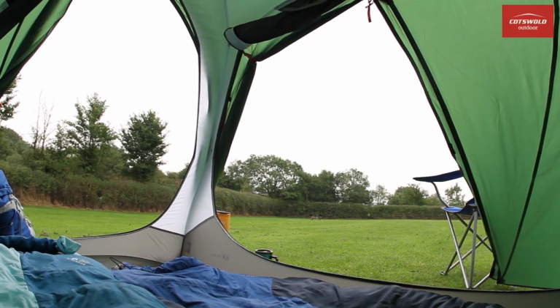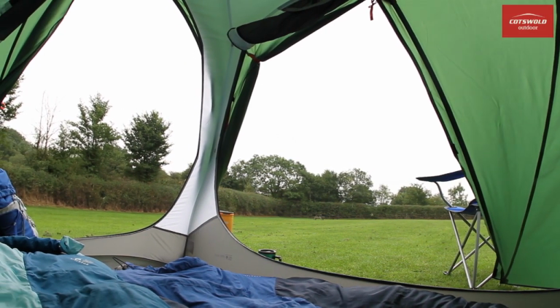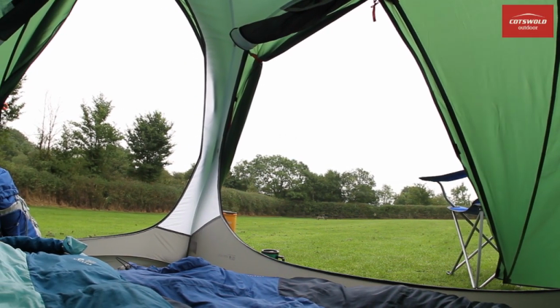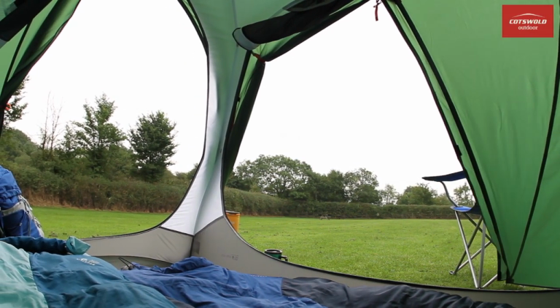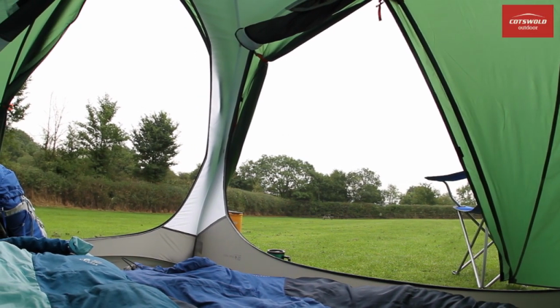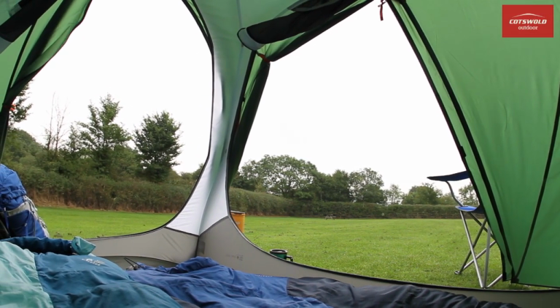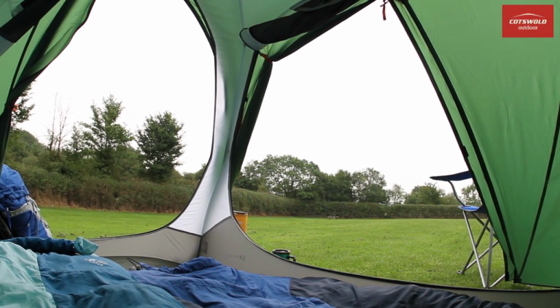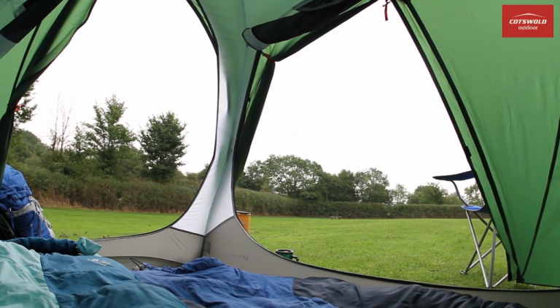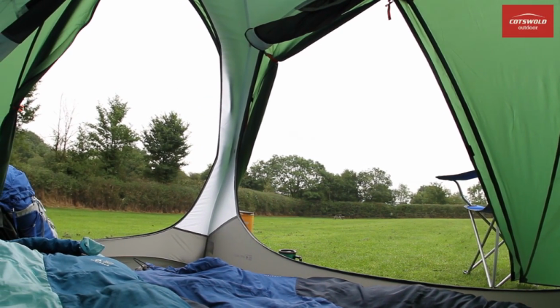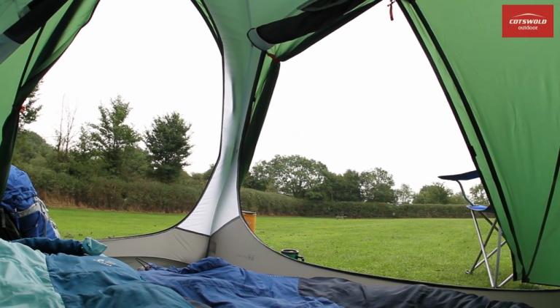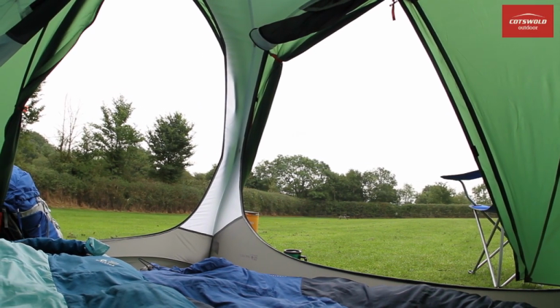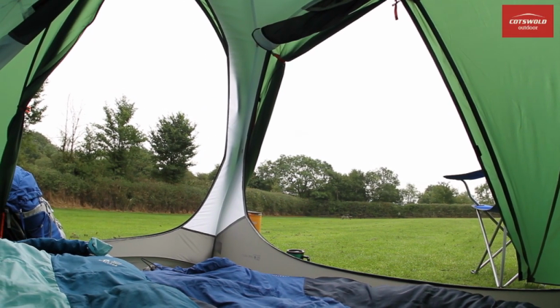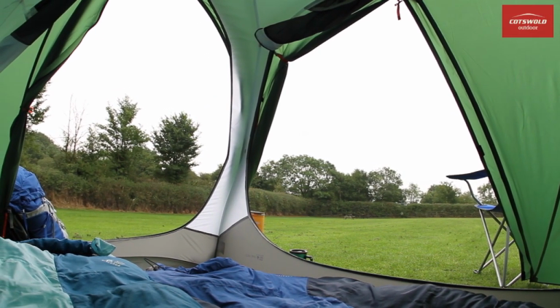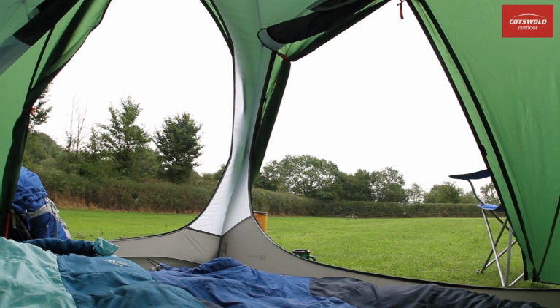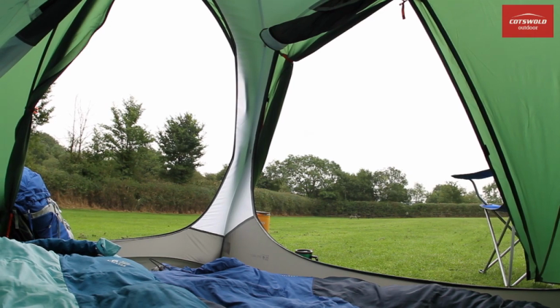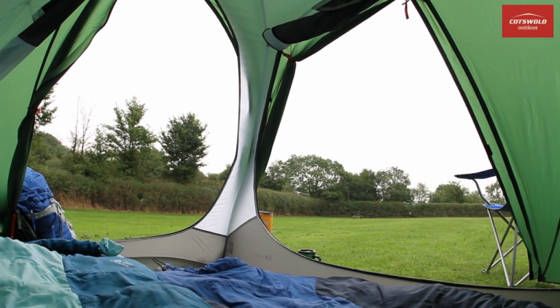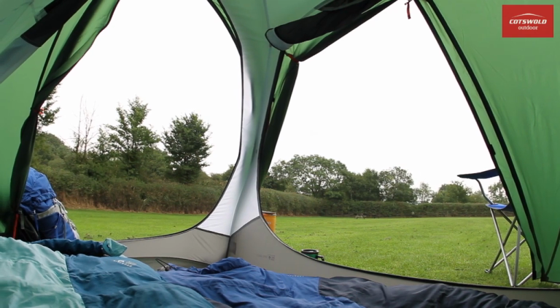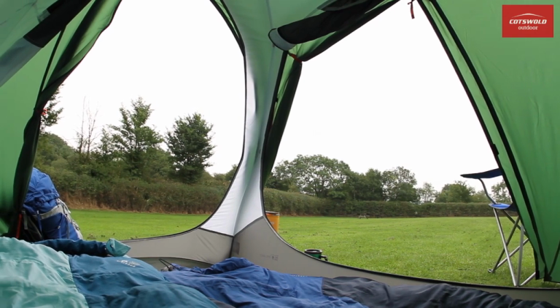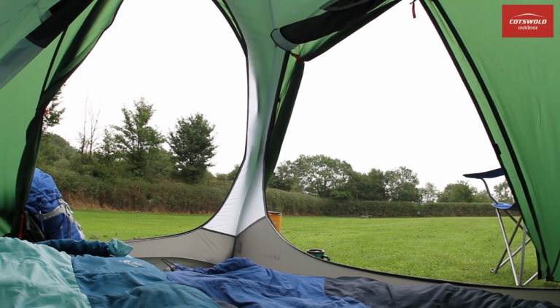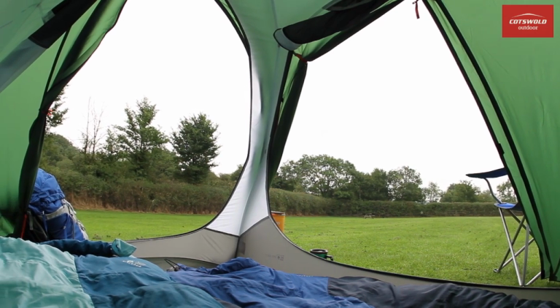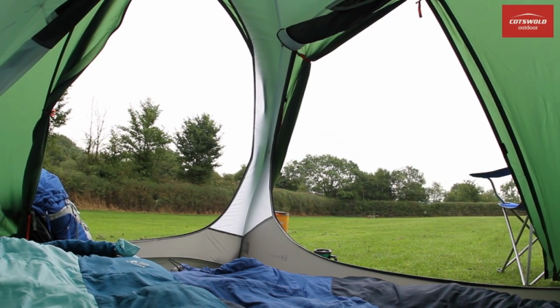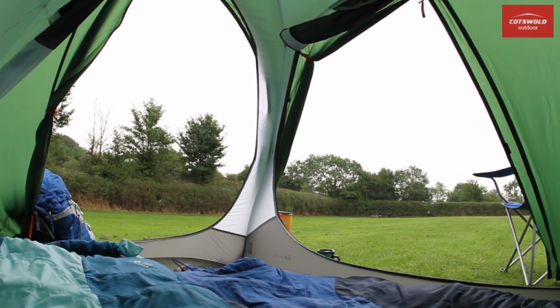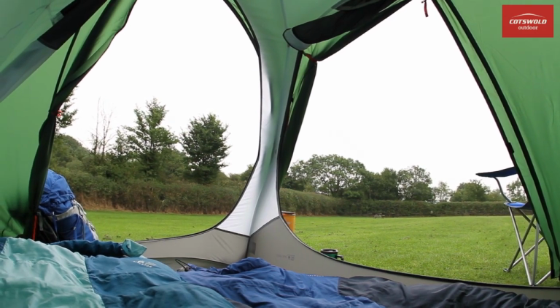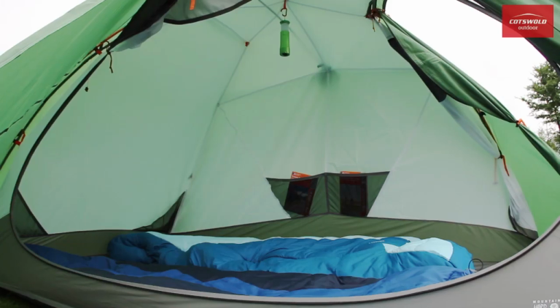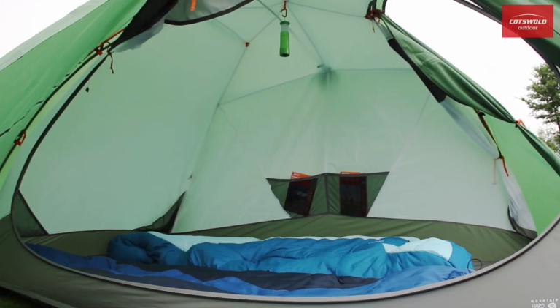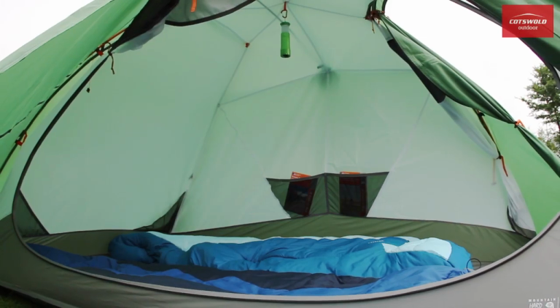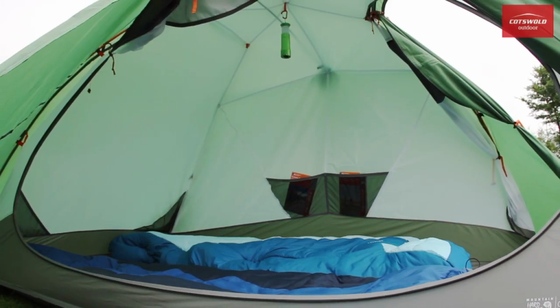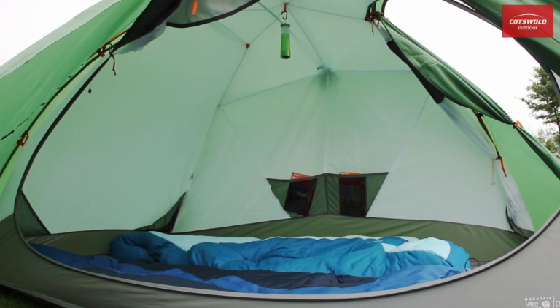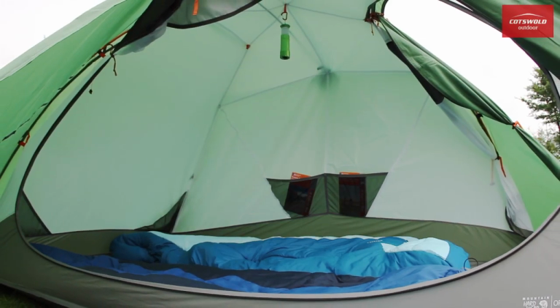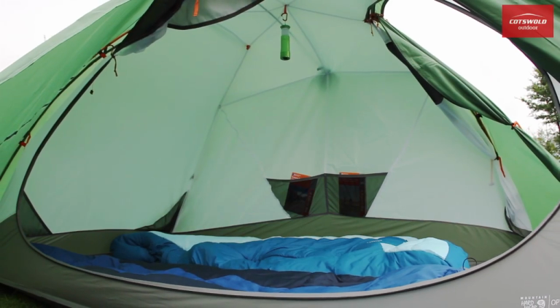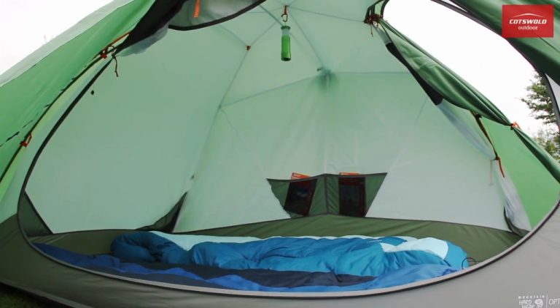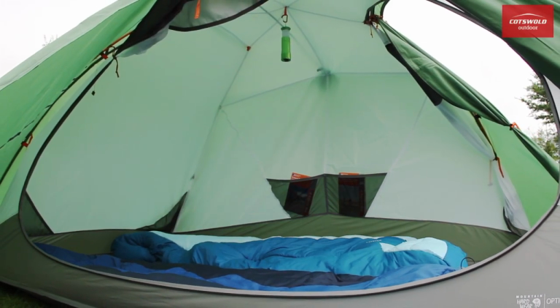Twin vestibules create a dry entry into the tent, as well as giving you plenty of space for storing your gear.